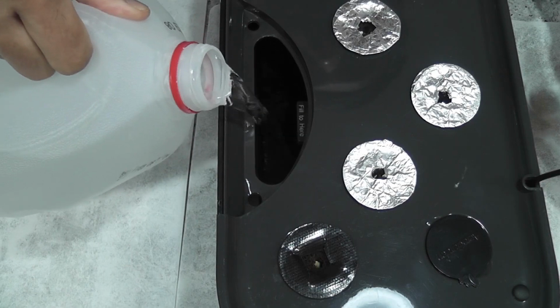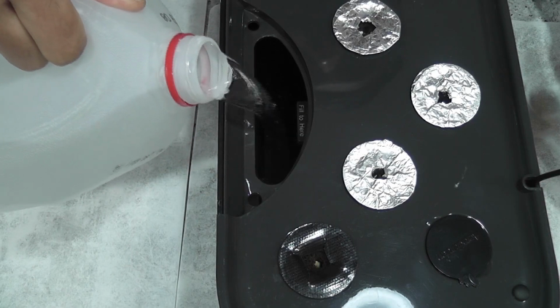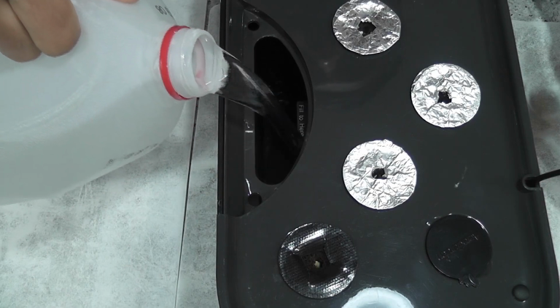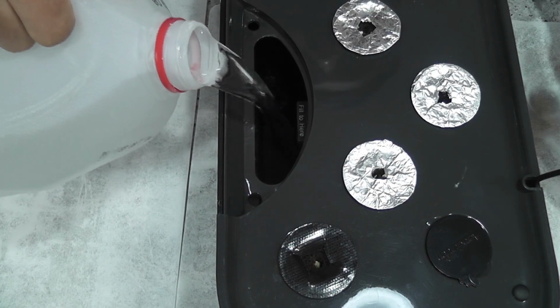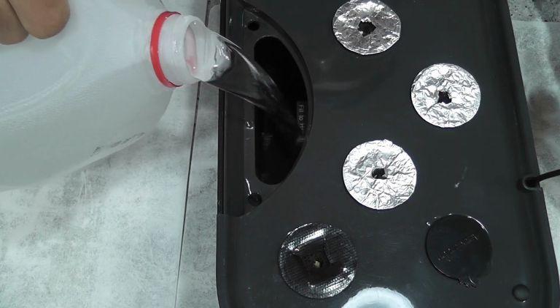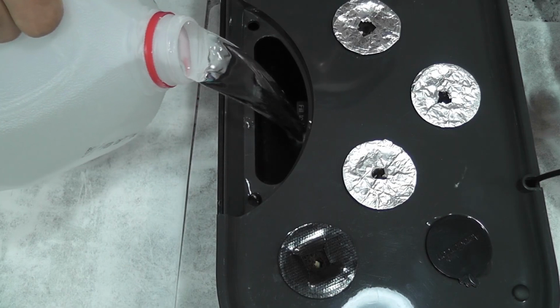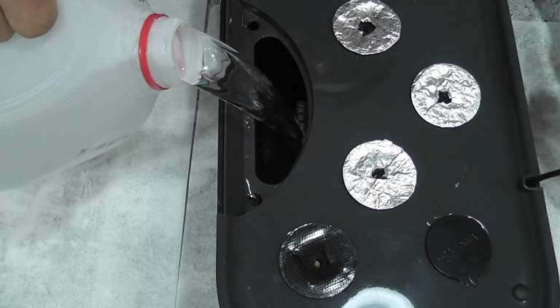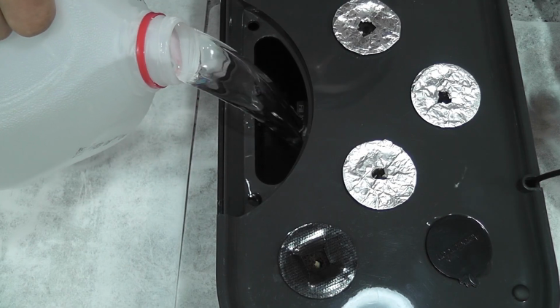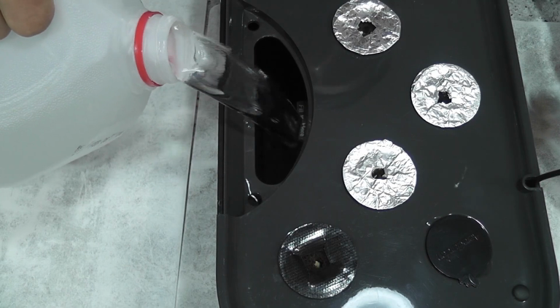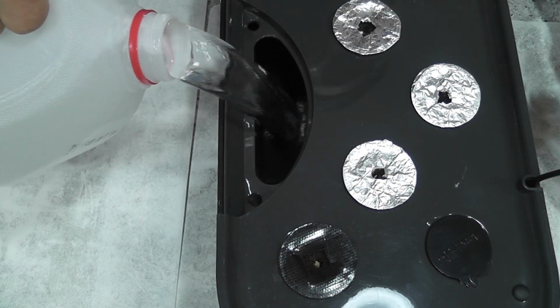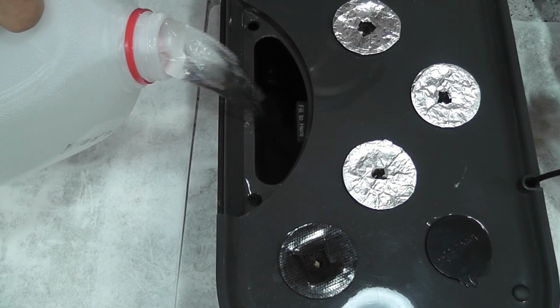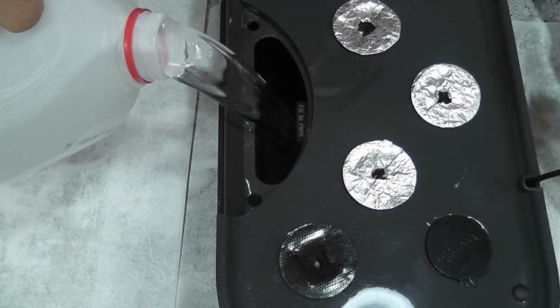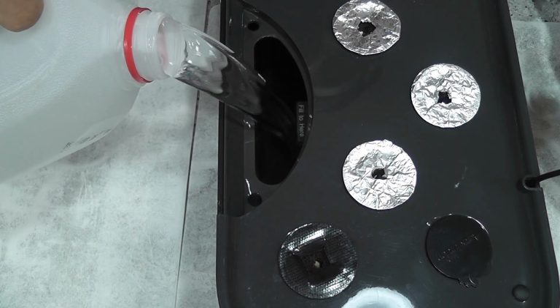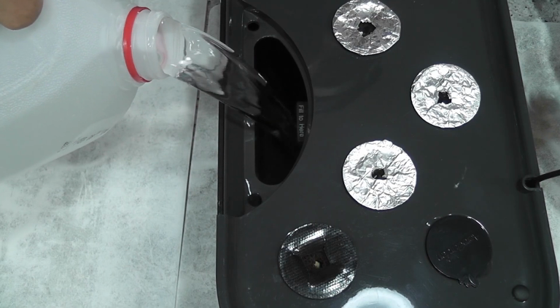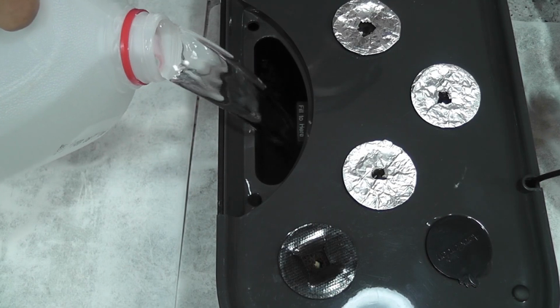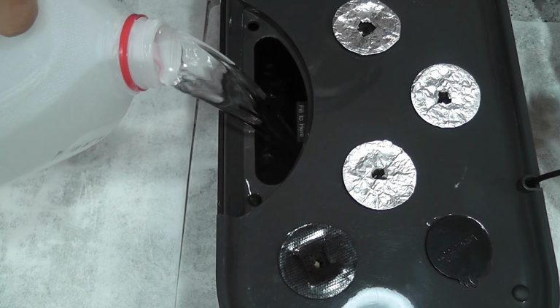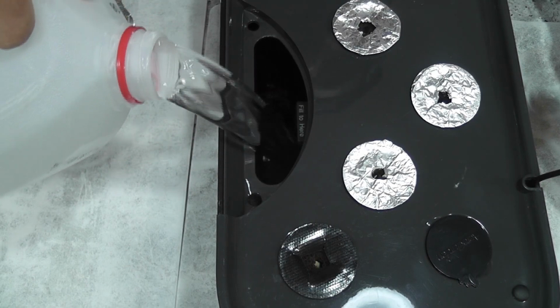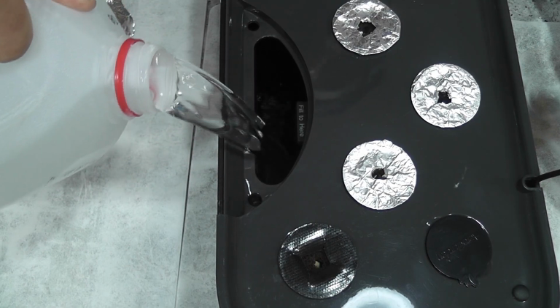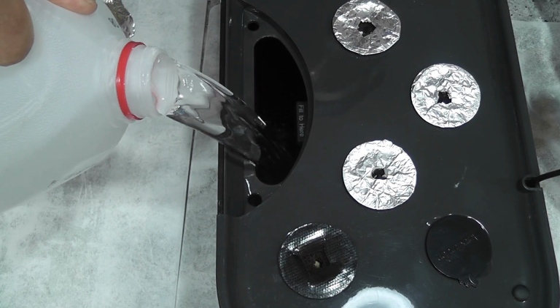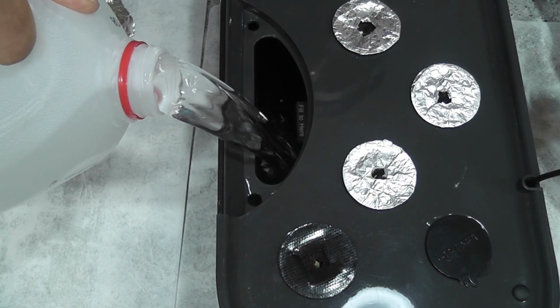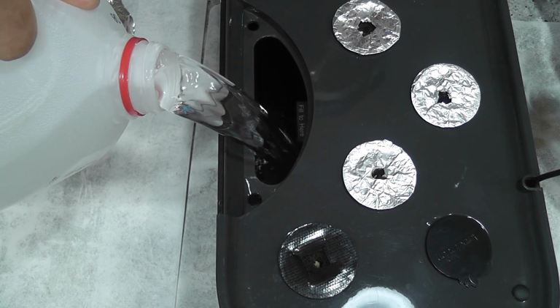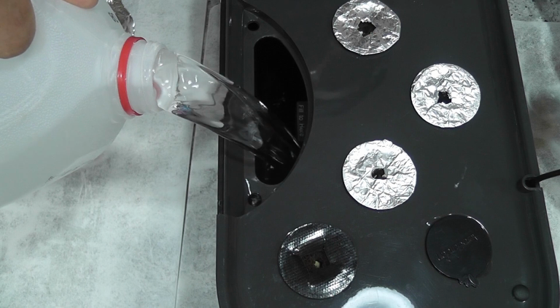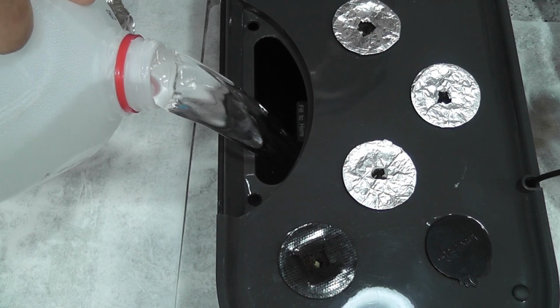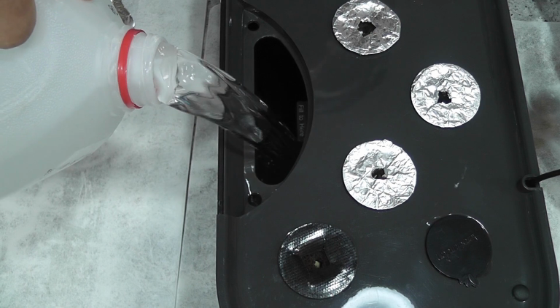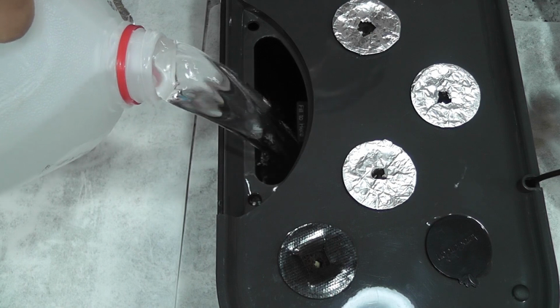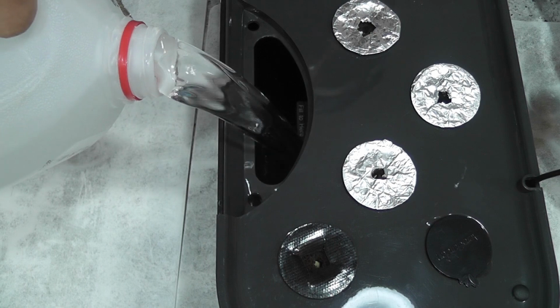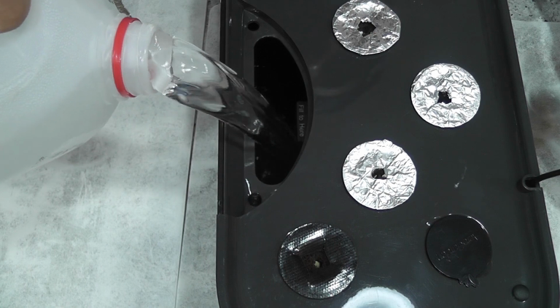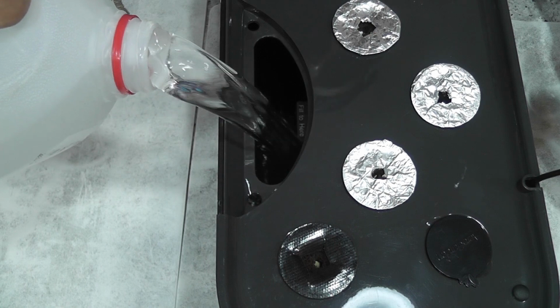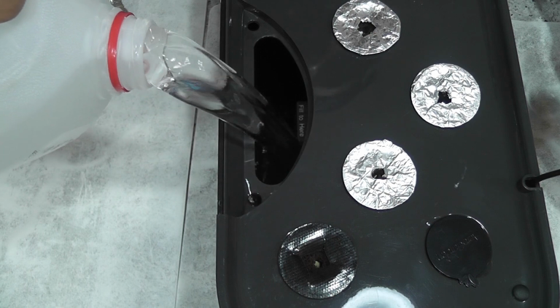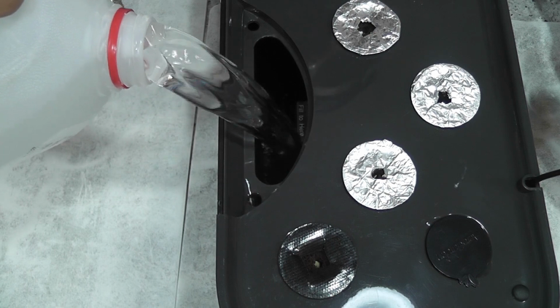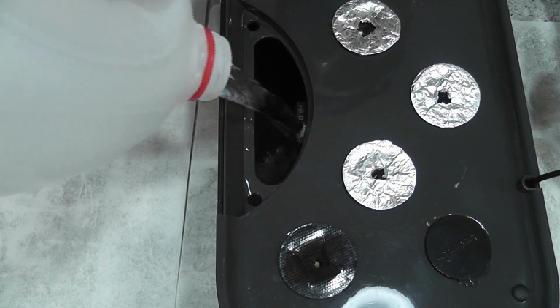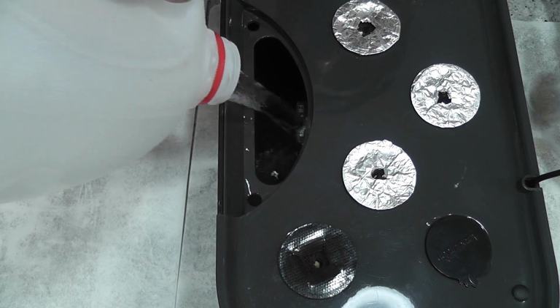Adding water. I am not adding nutrition right away. I will add nutrition once I see the seedlings.